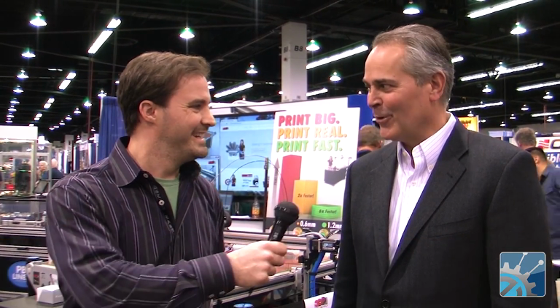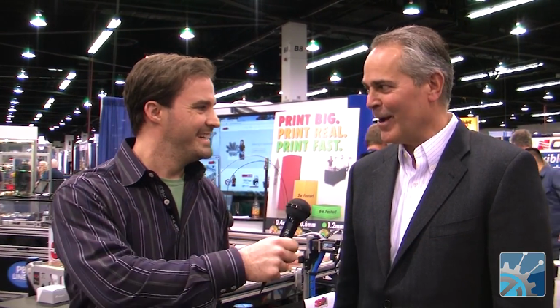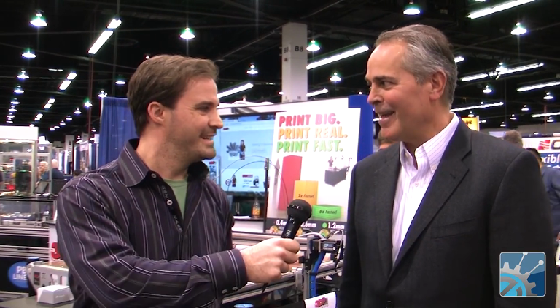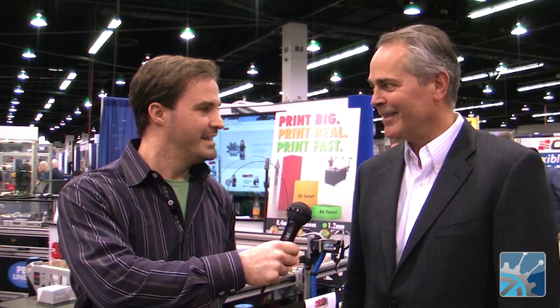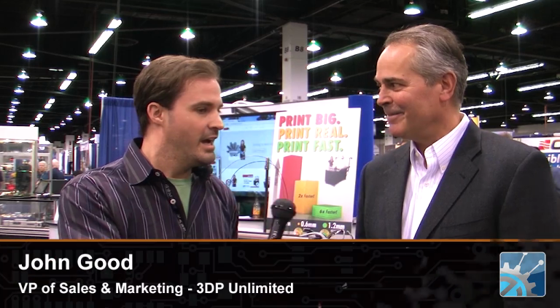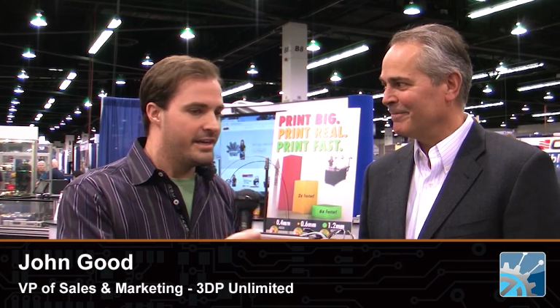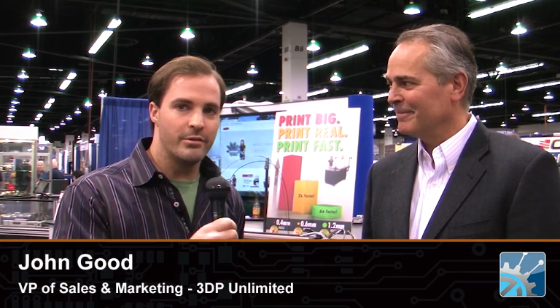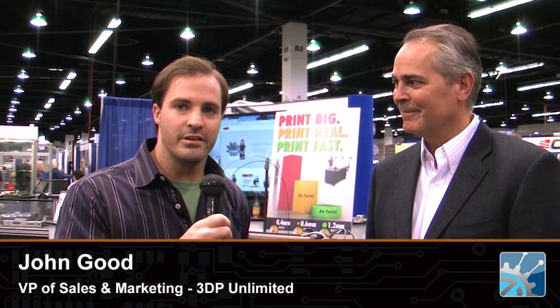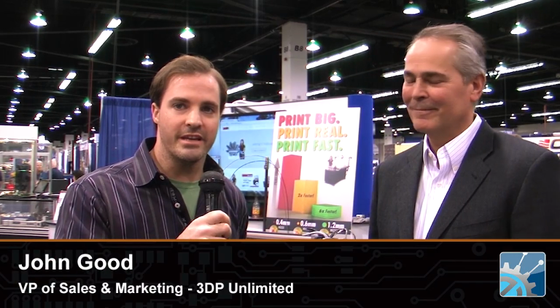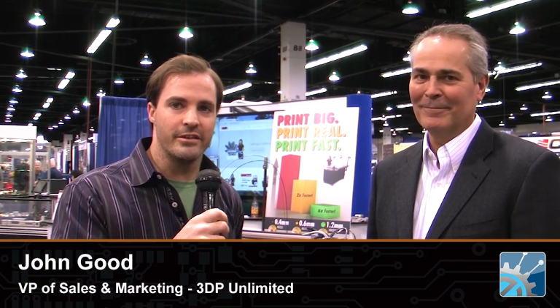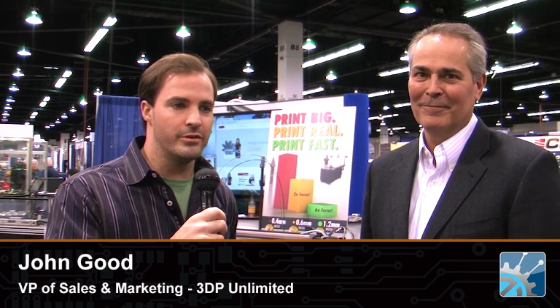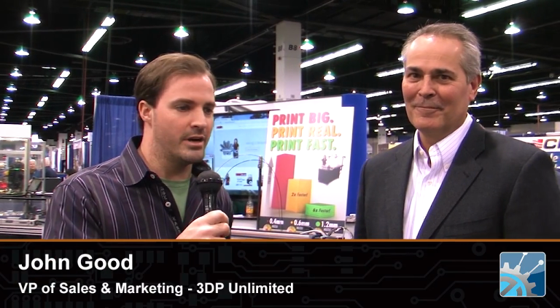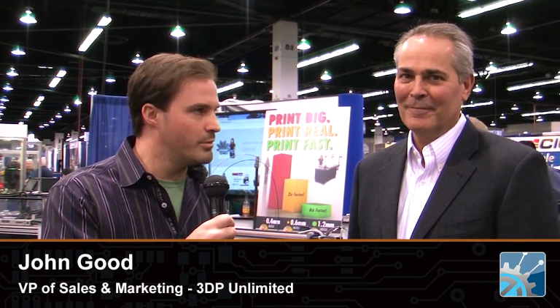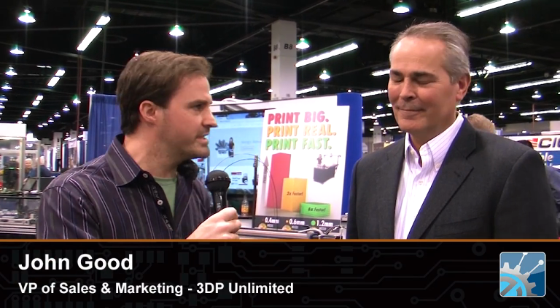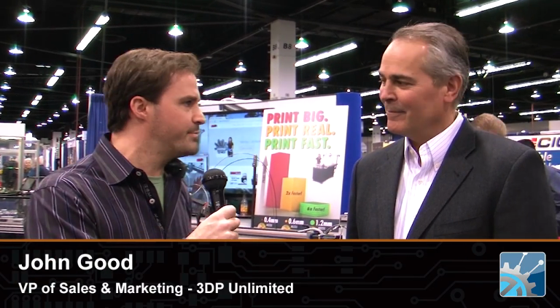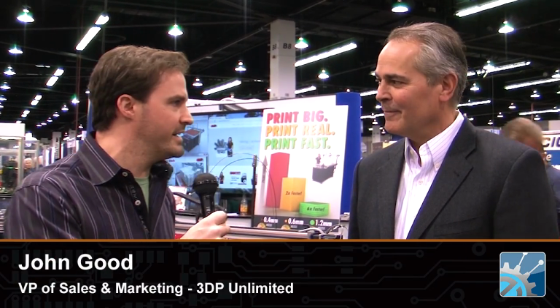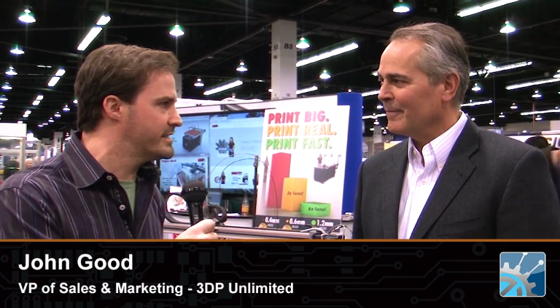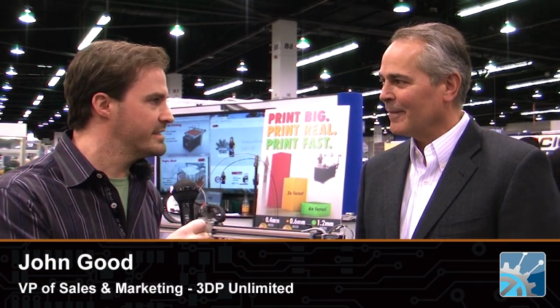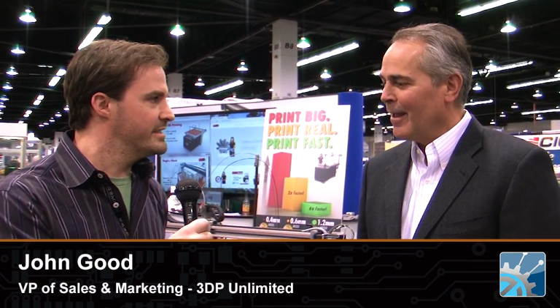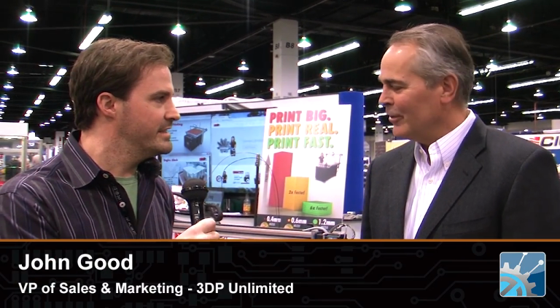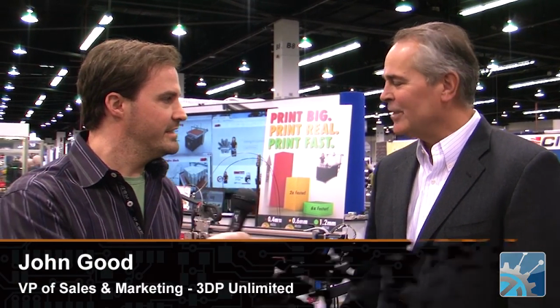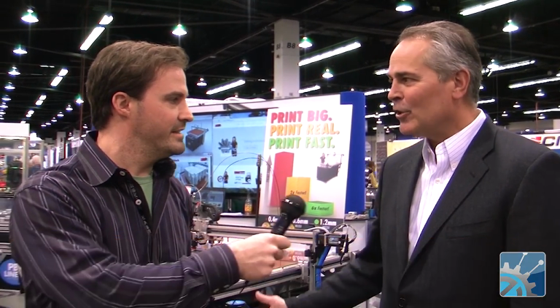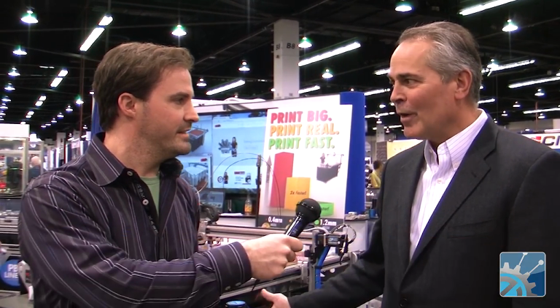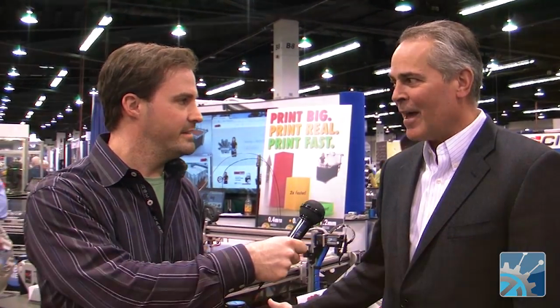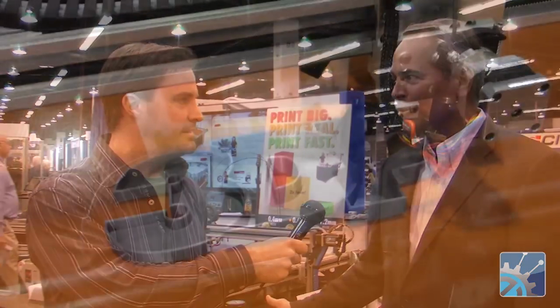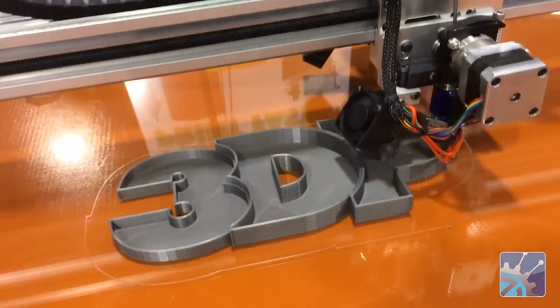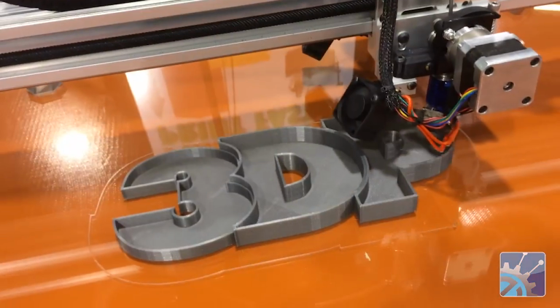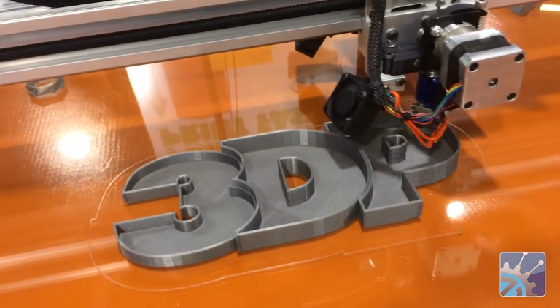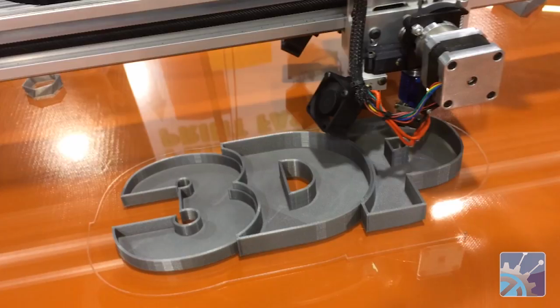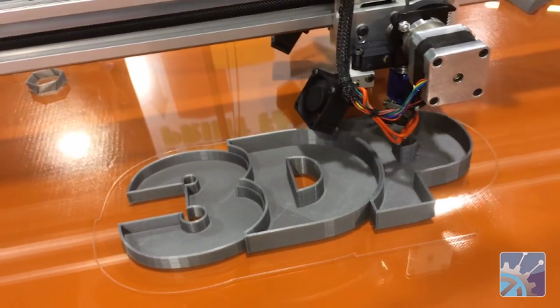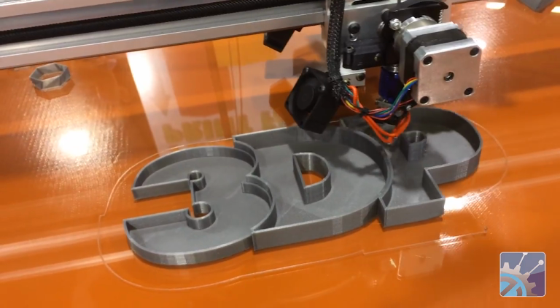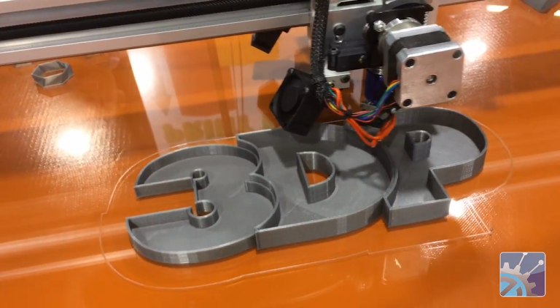Doing great, thanks. Now, we've been looking at your new — what is this behind us? This is the X1000 large format 3D printer.